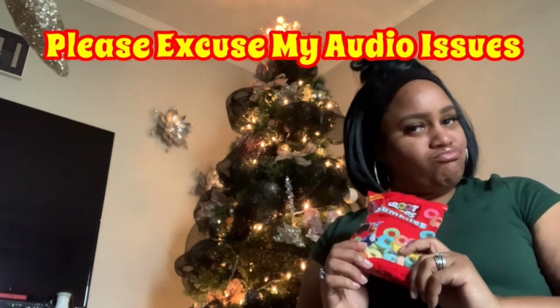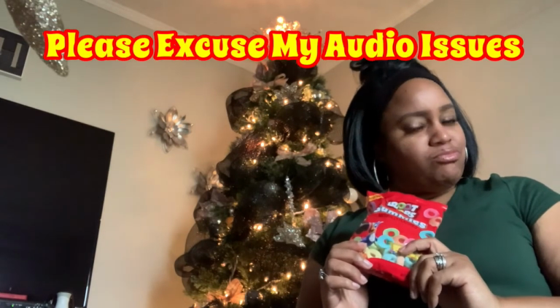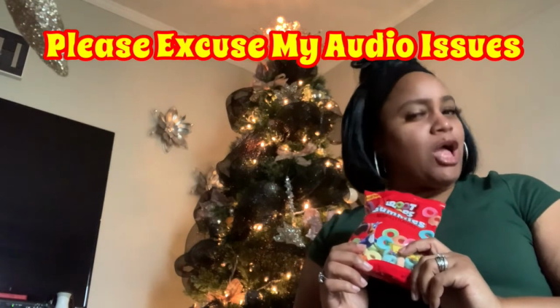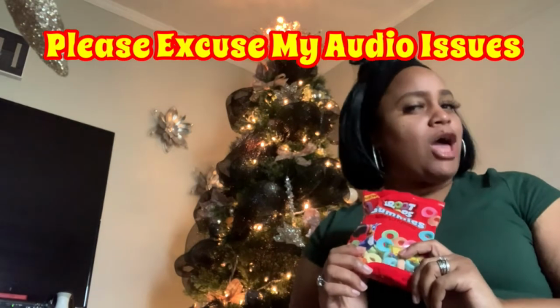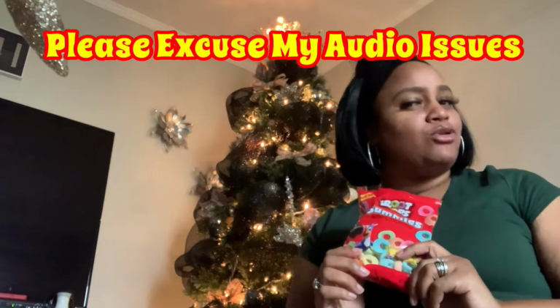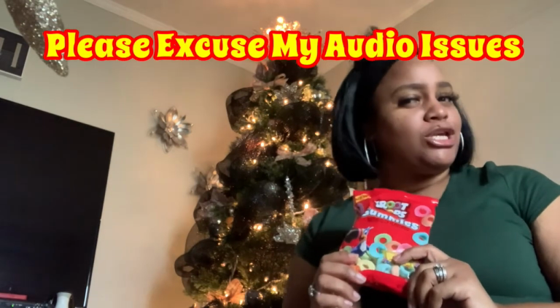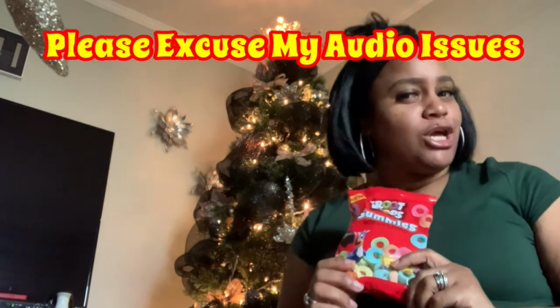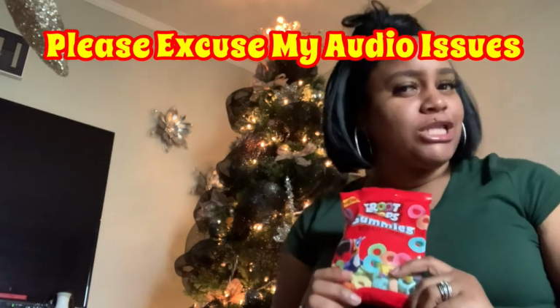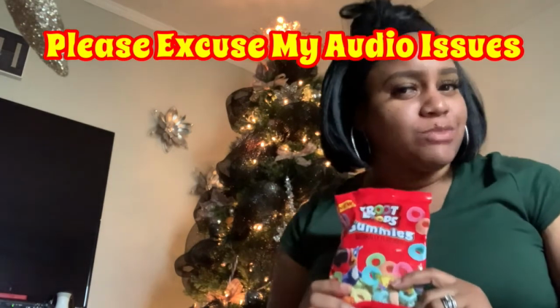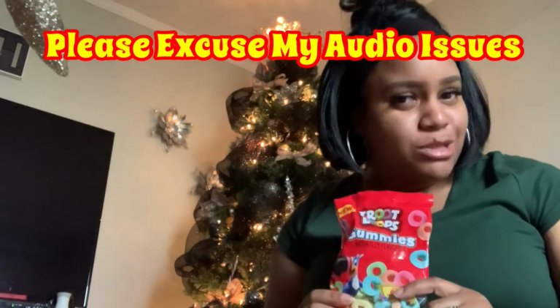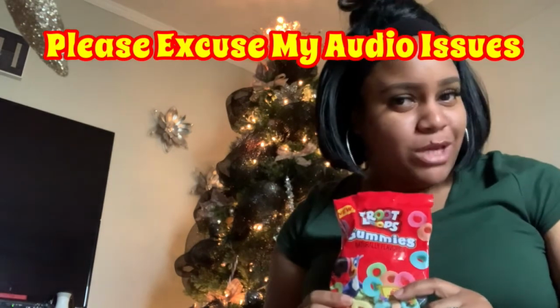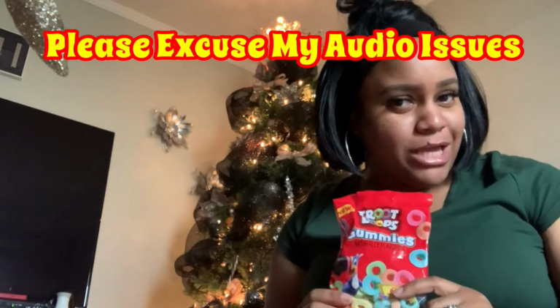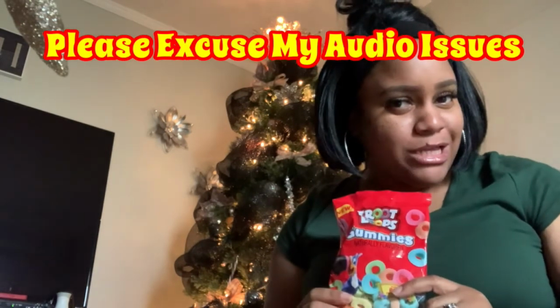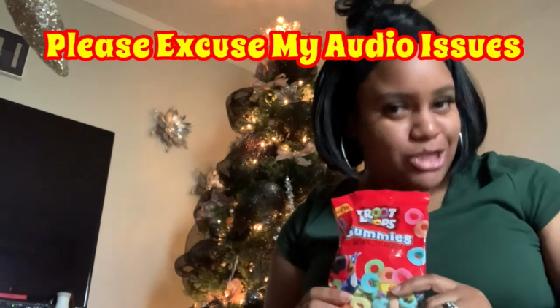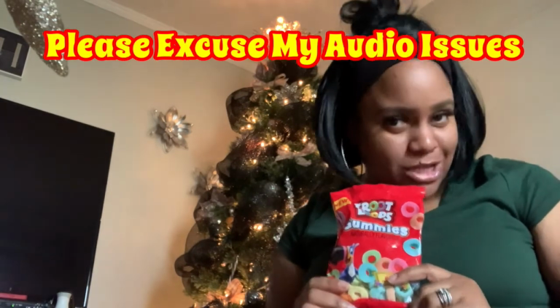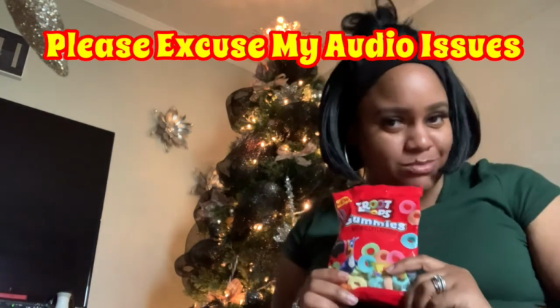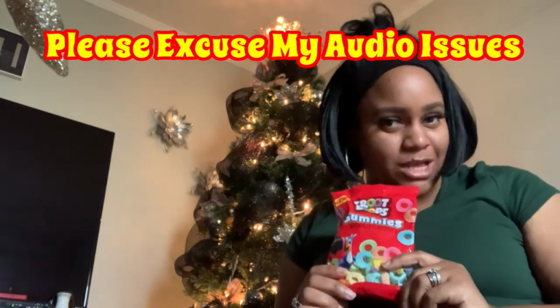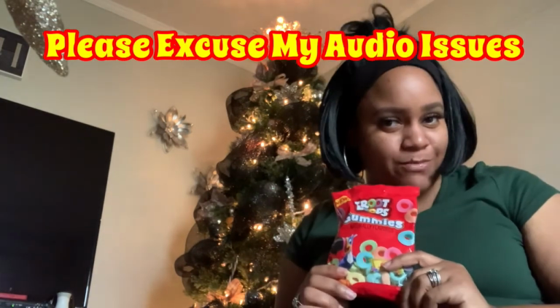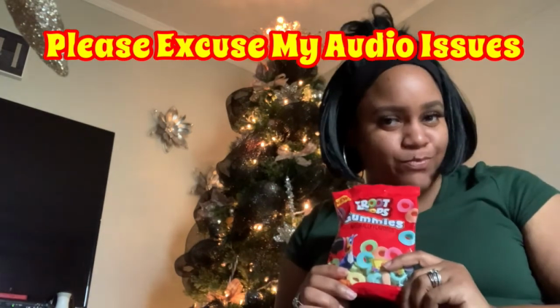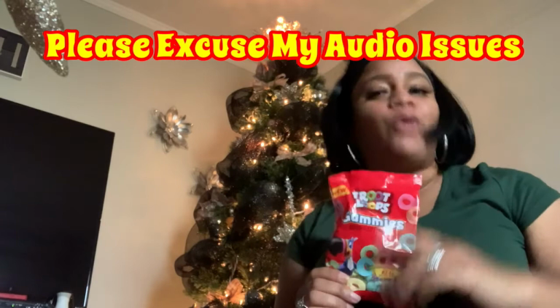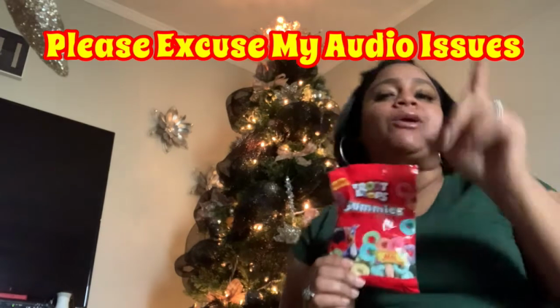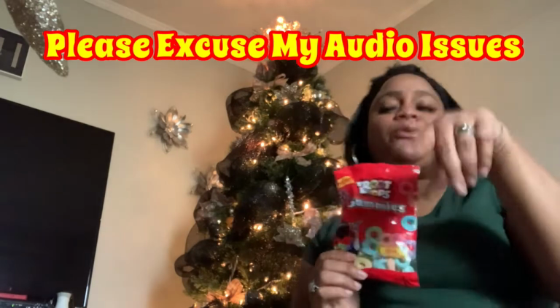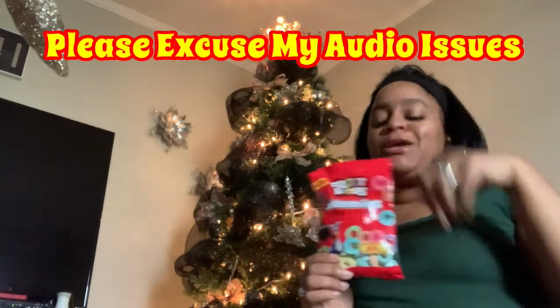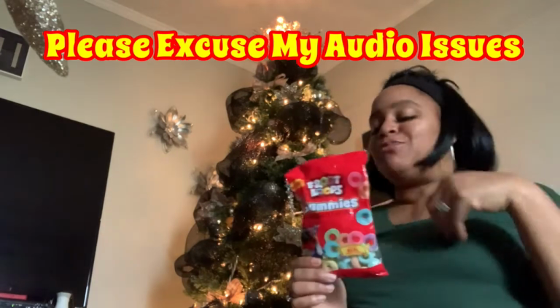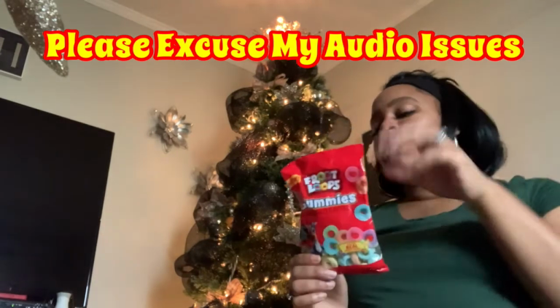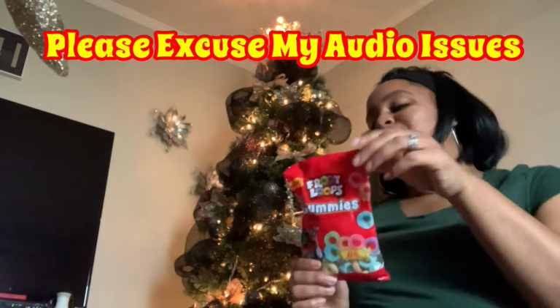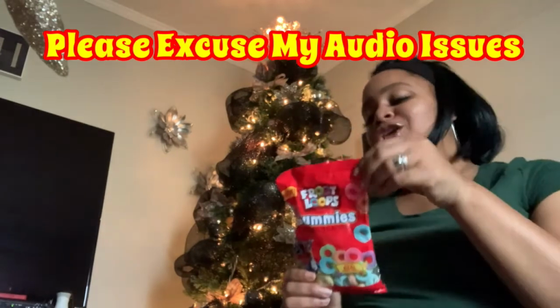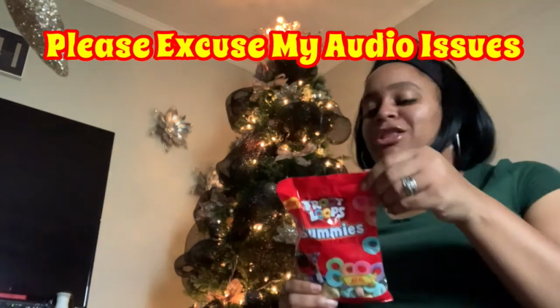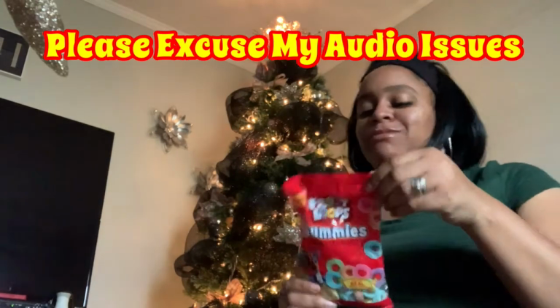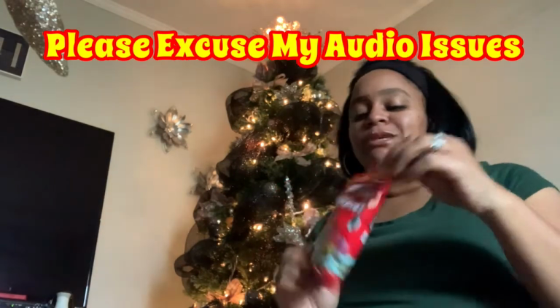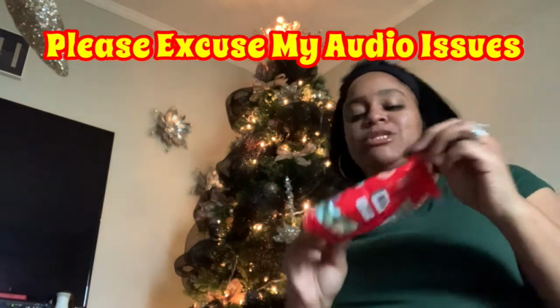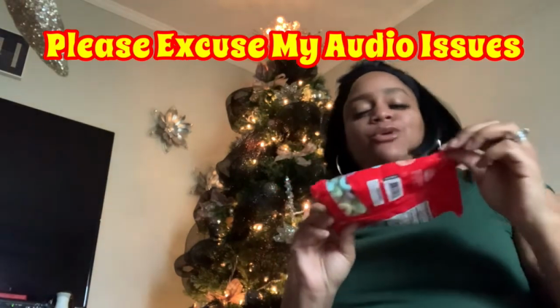You know, I don't think y'all thumbed up yet. Did y'all thumbs up? Okay, y'all thumbs up.